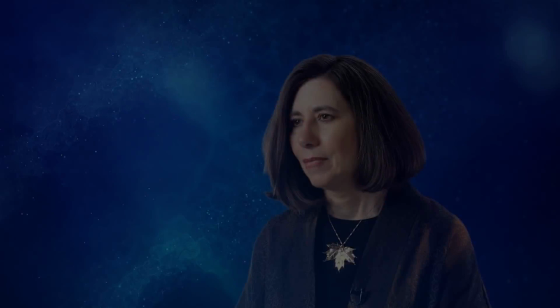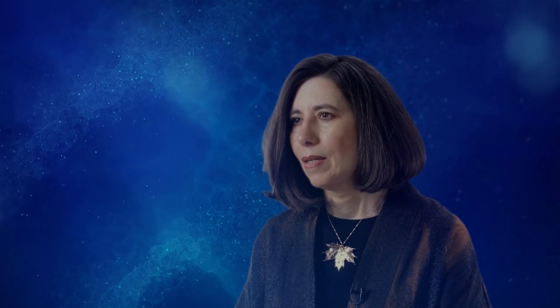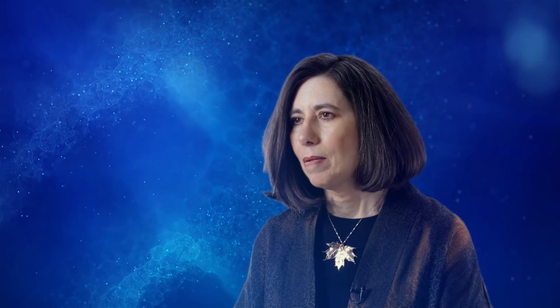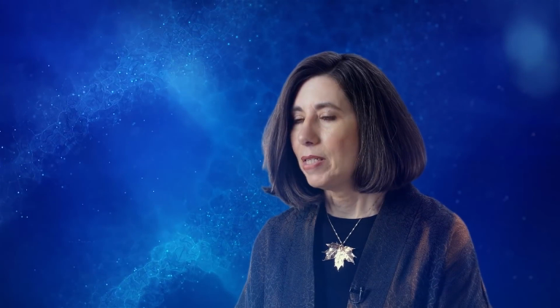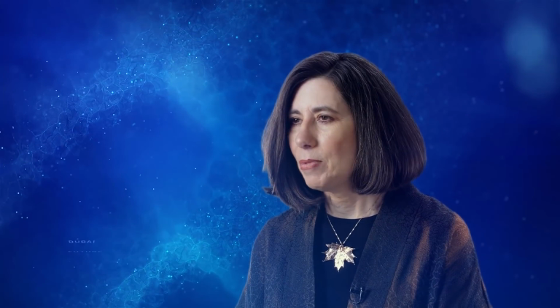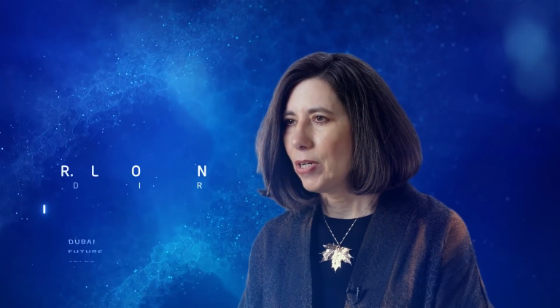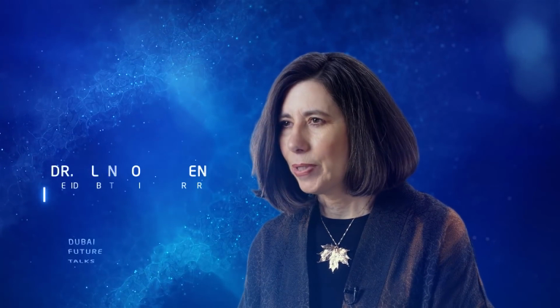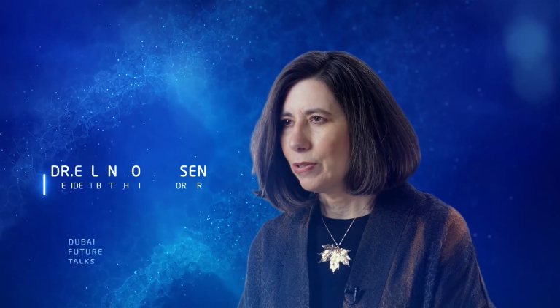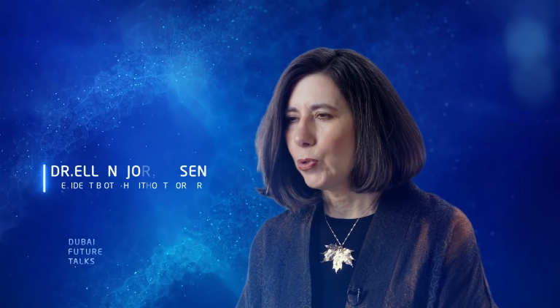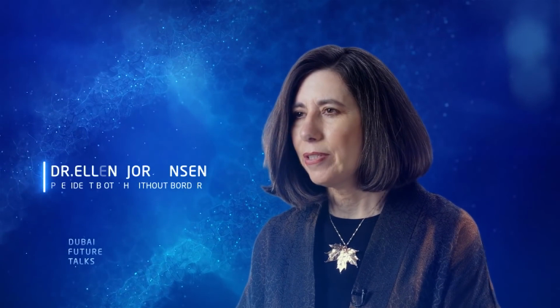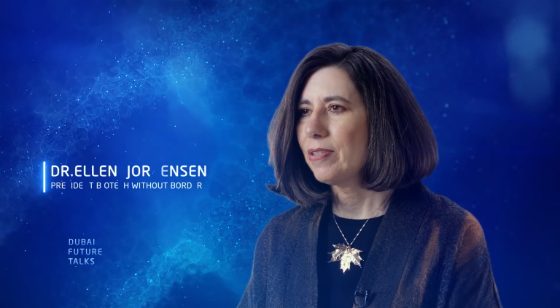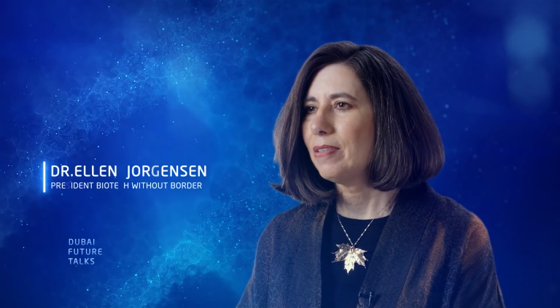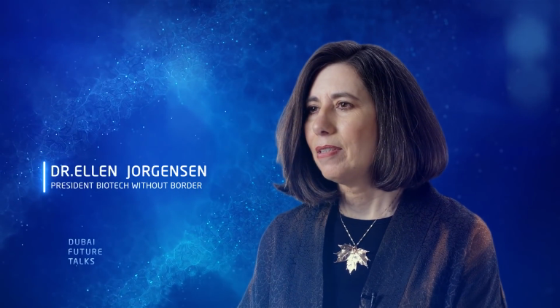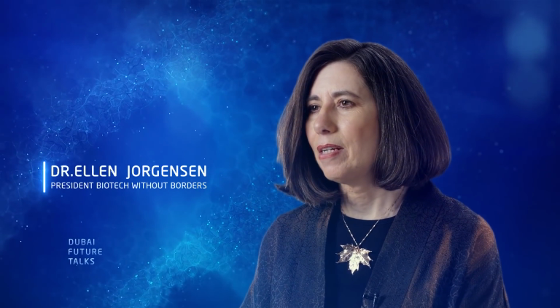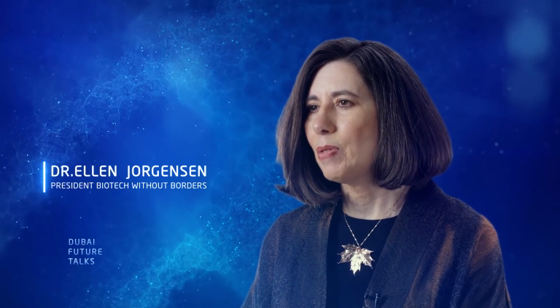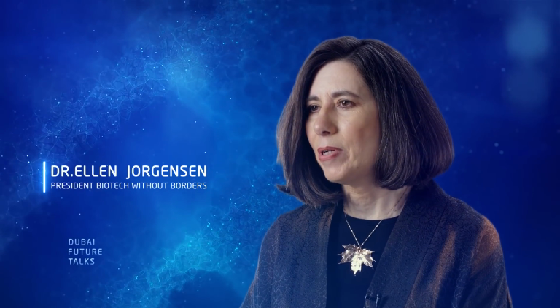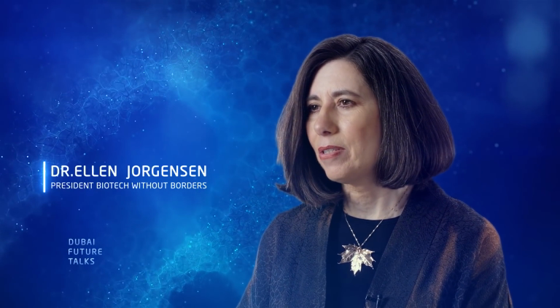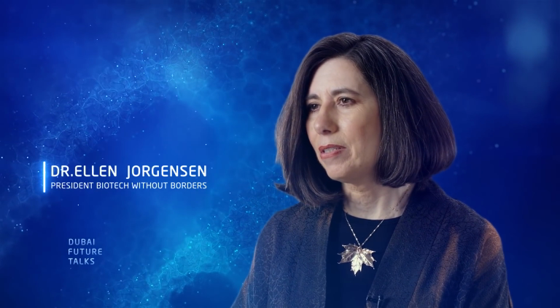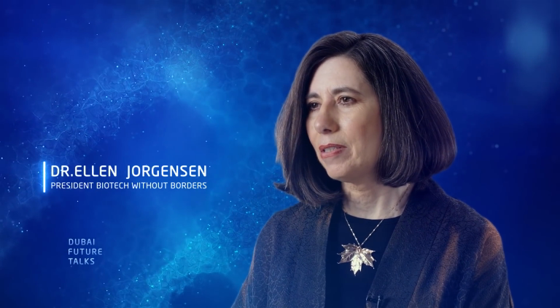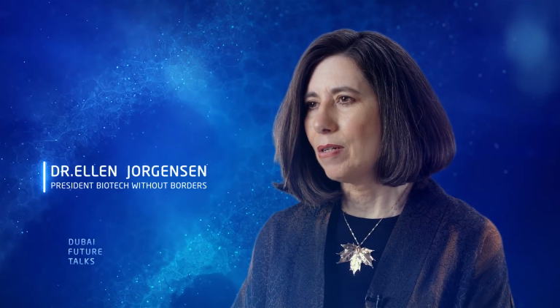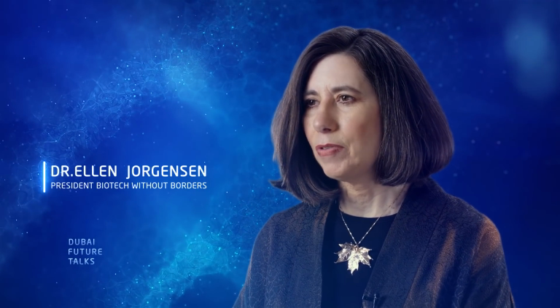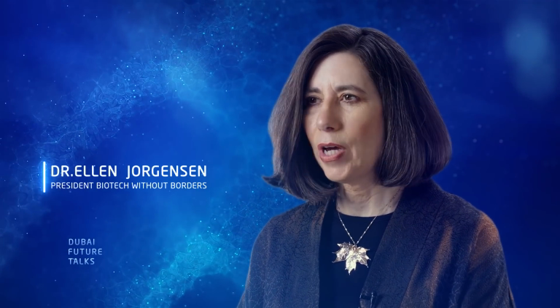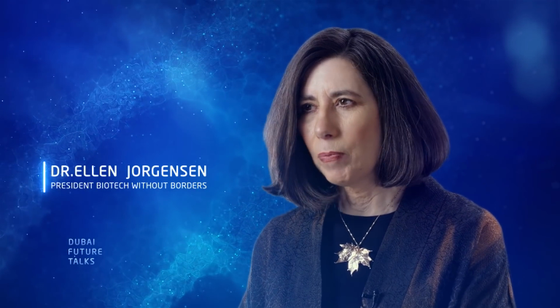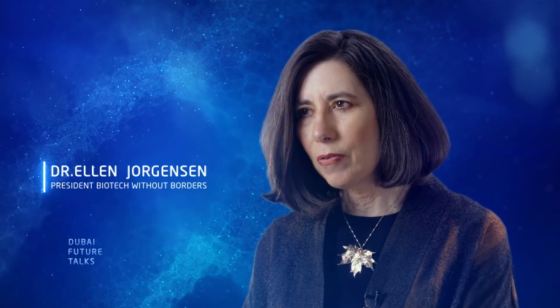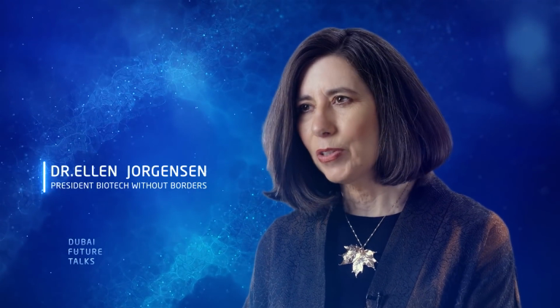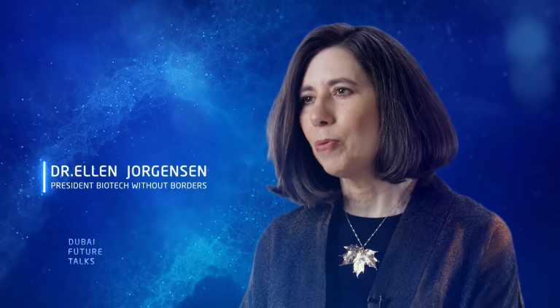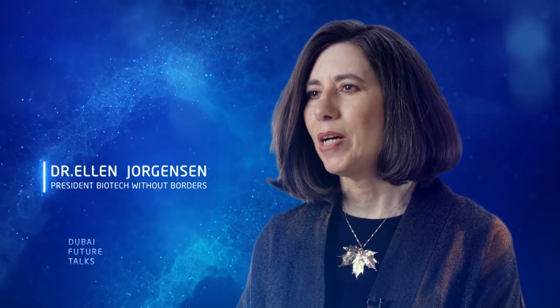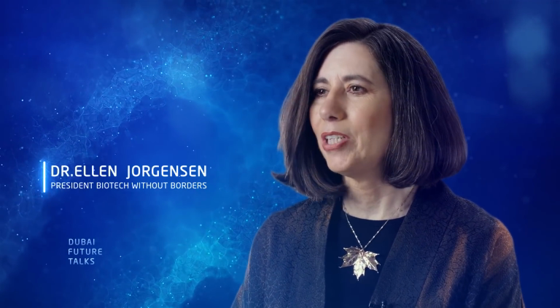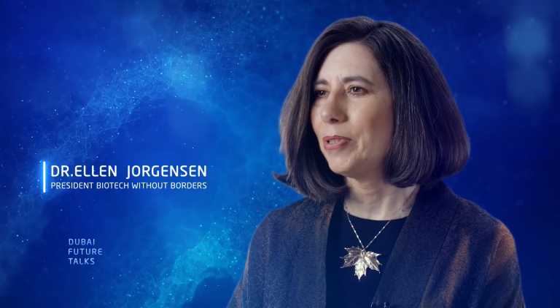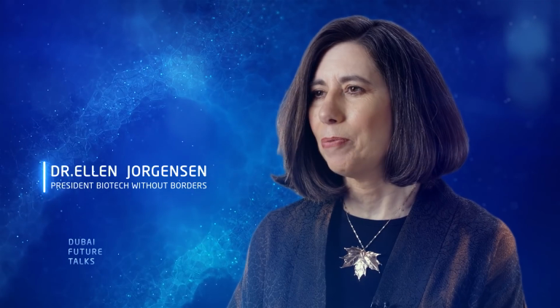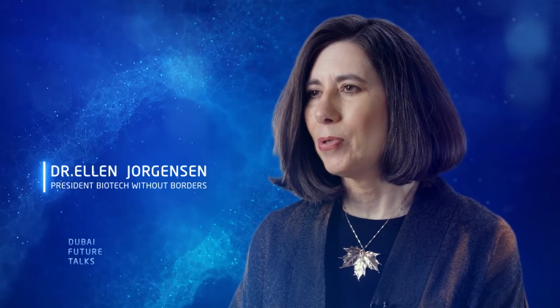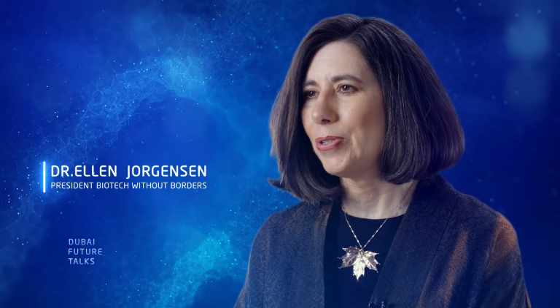My name is Dr. Ellen Jorgensen, and I'm the president of a nonprofit called Biotech Without Borders.